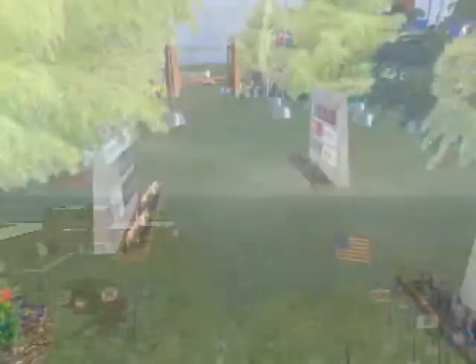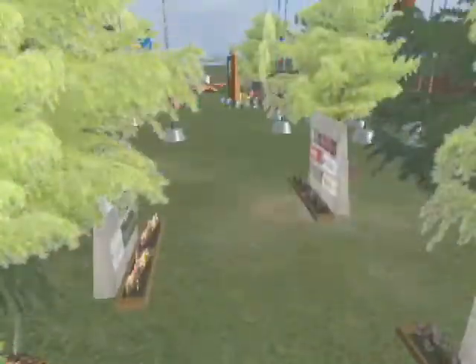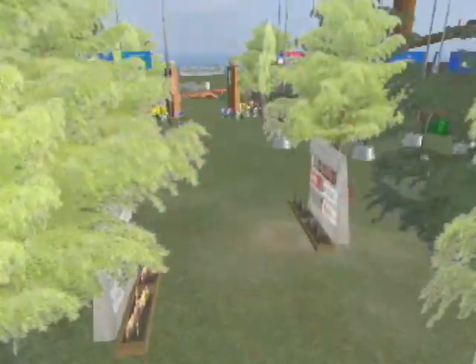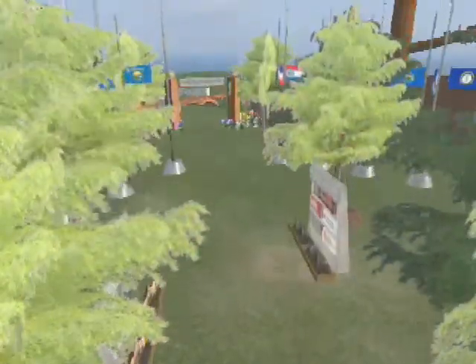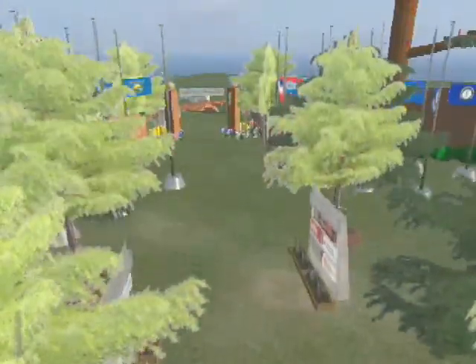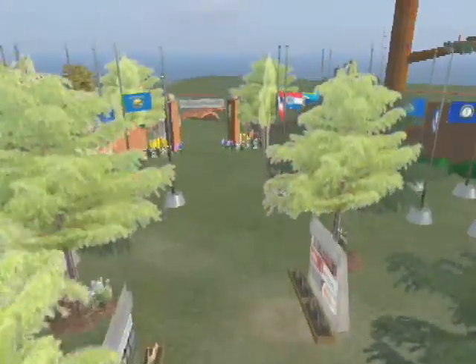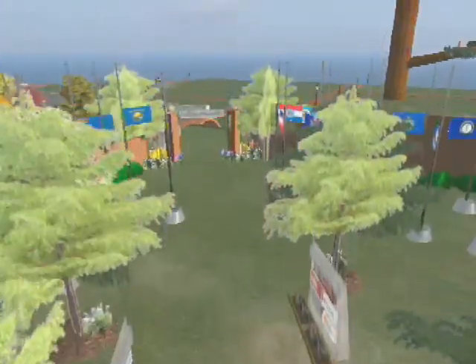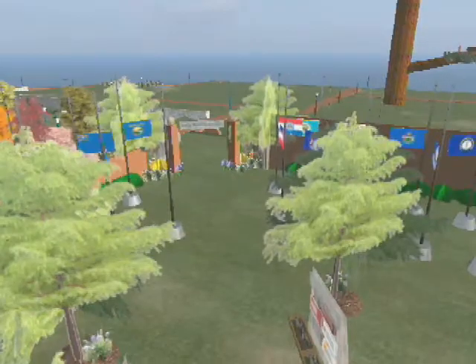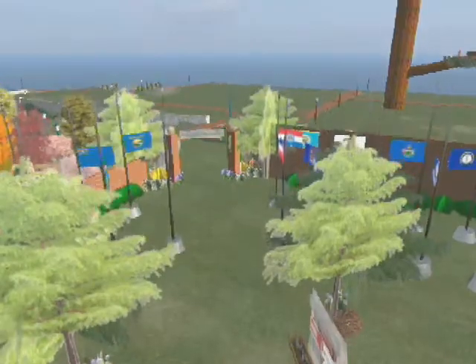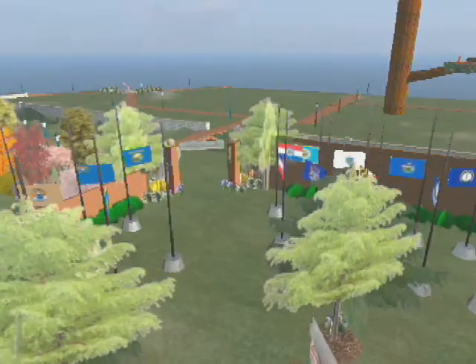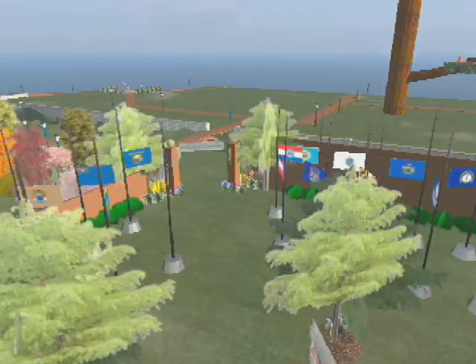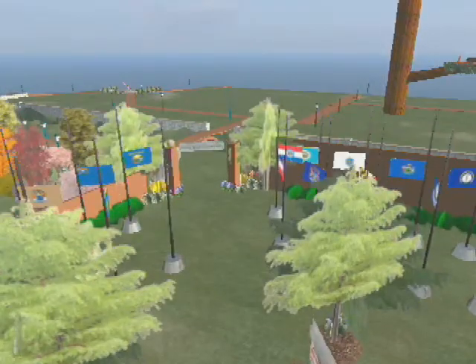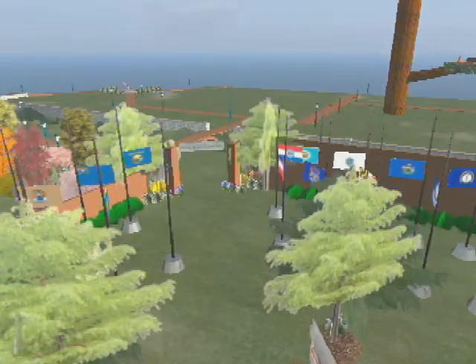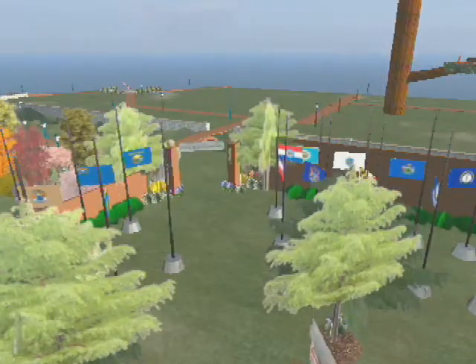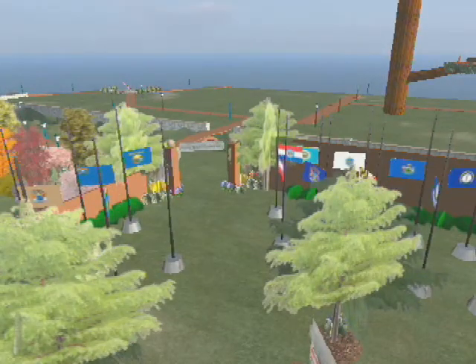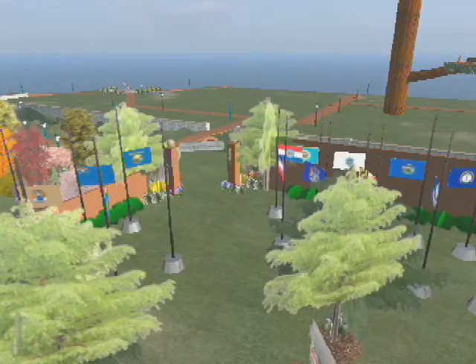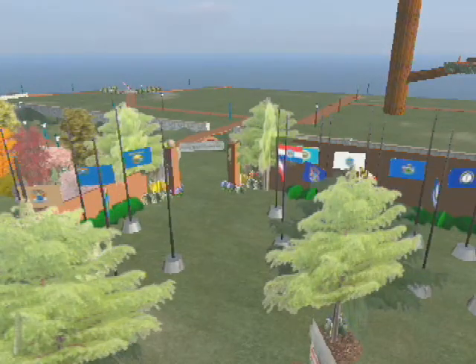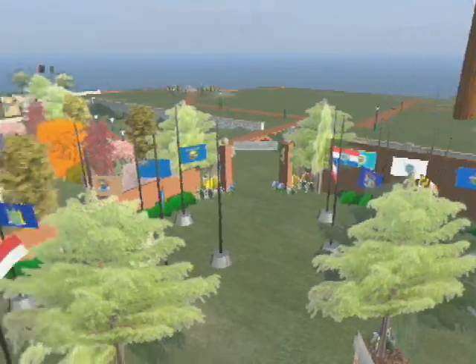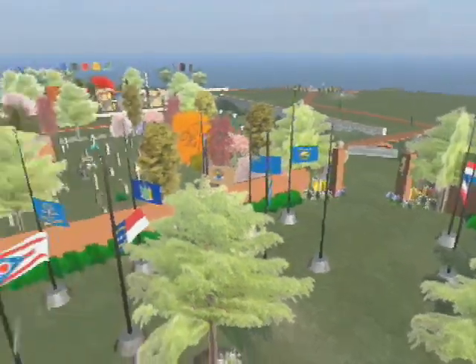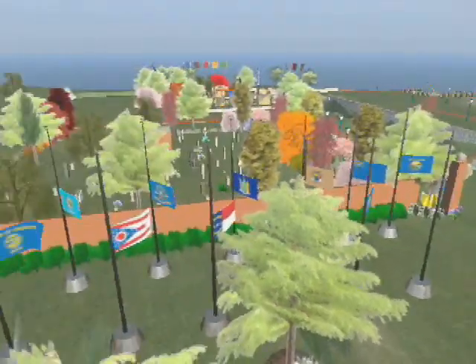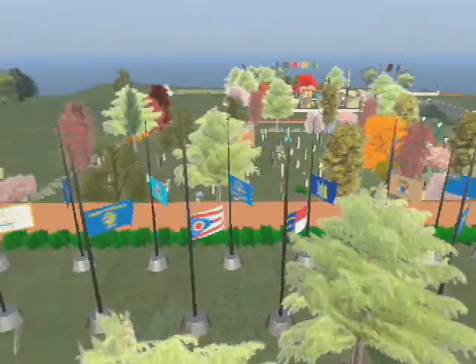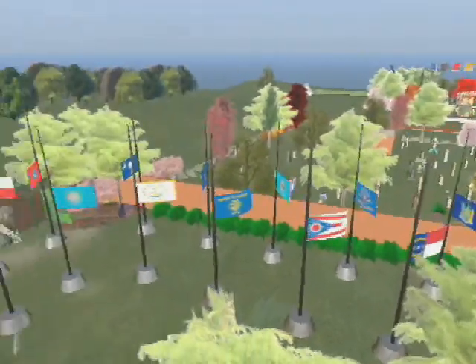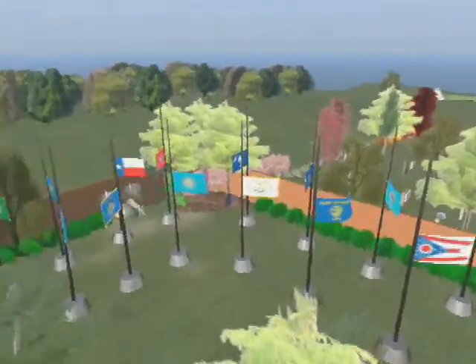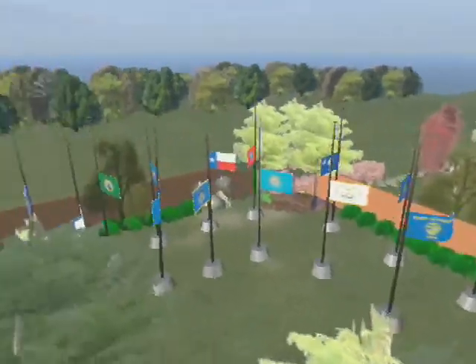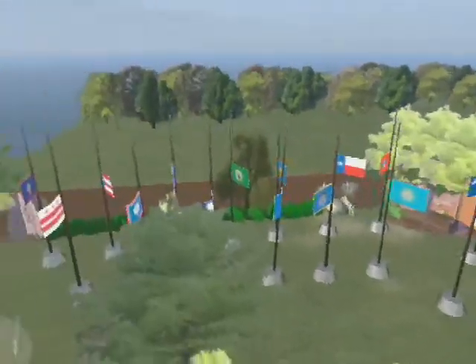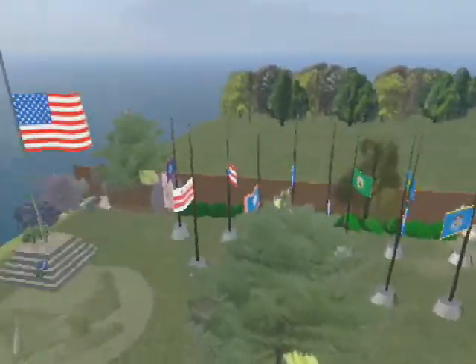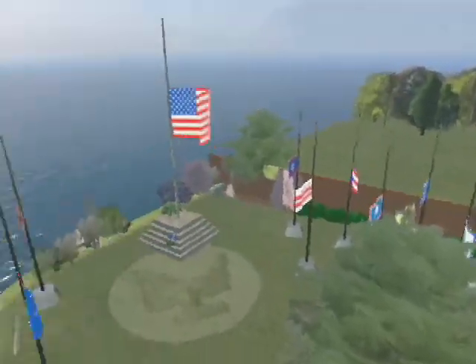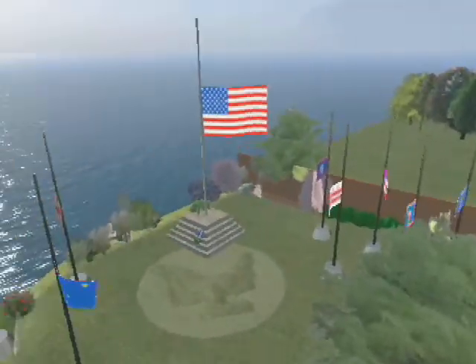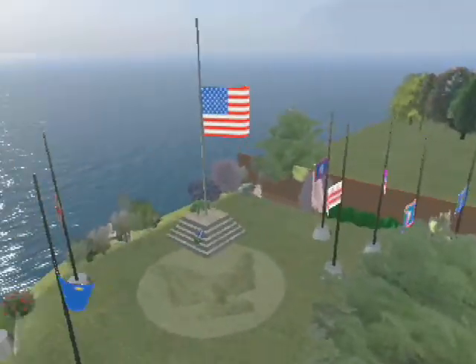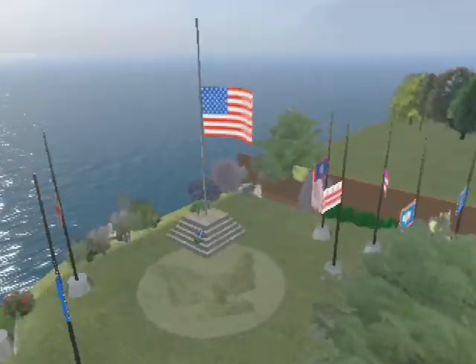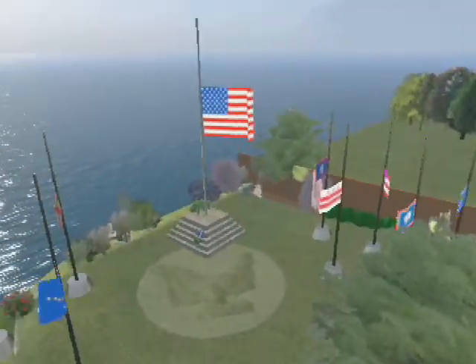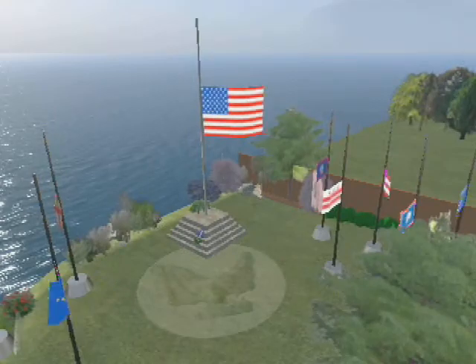Students in this group project decided to display Iraq War fatalities in a reverent yet easily accessible way.